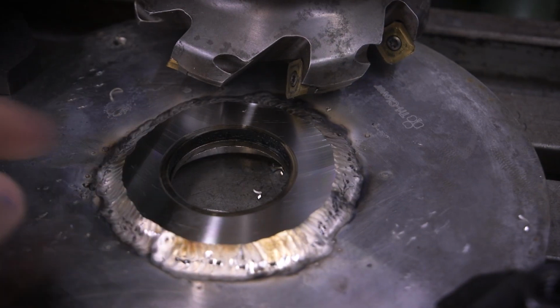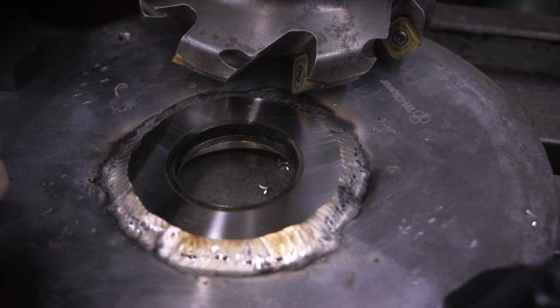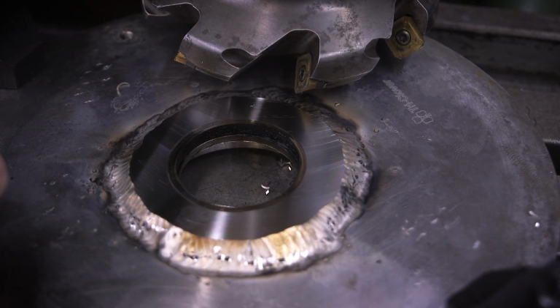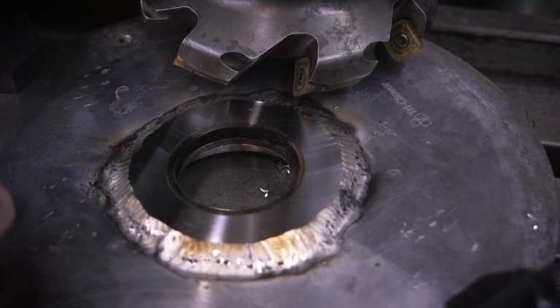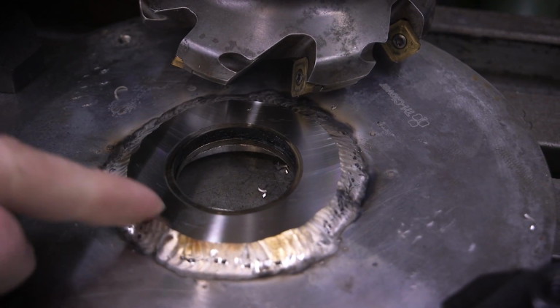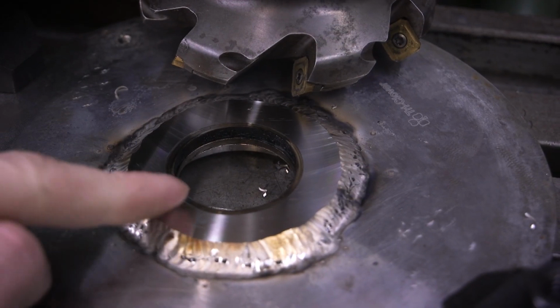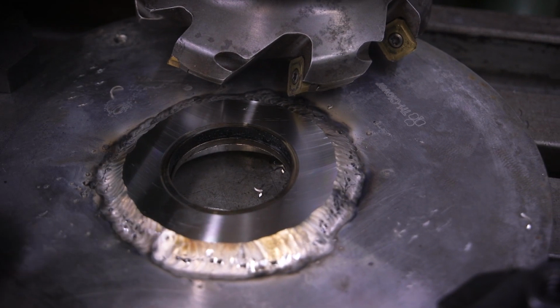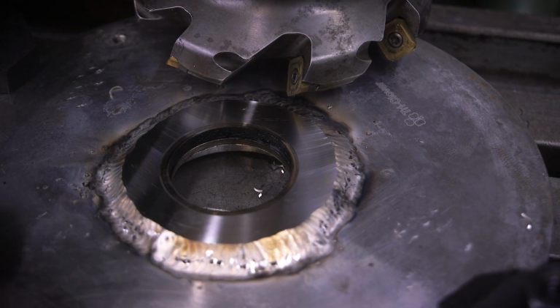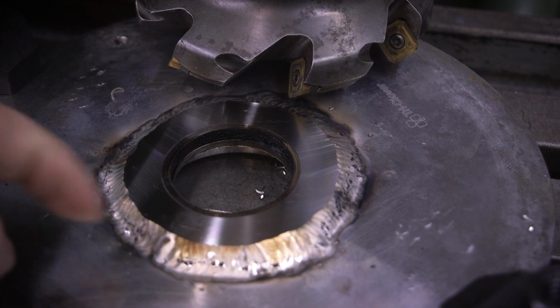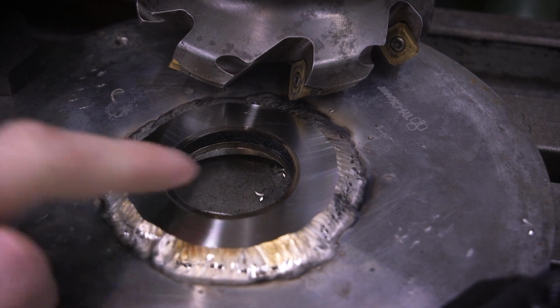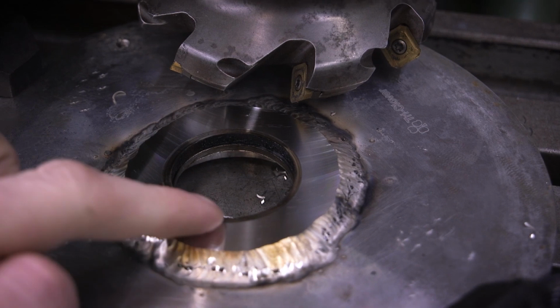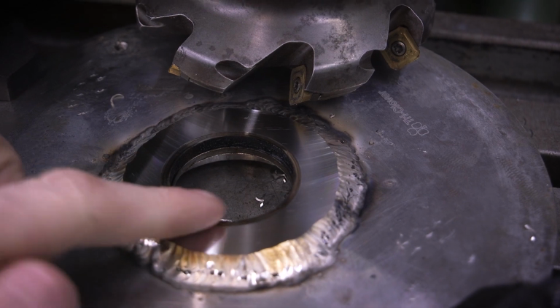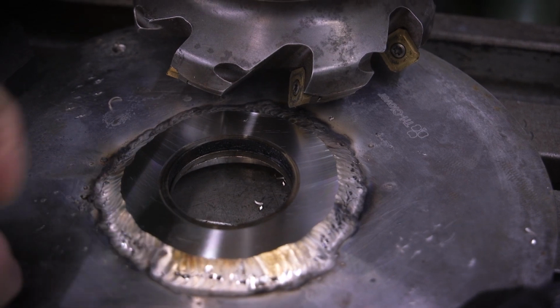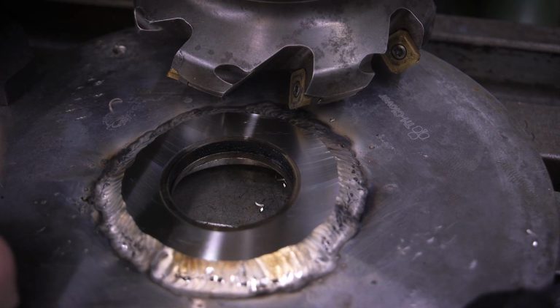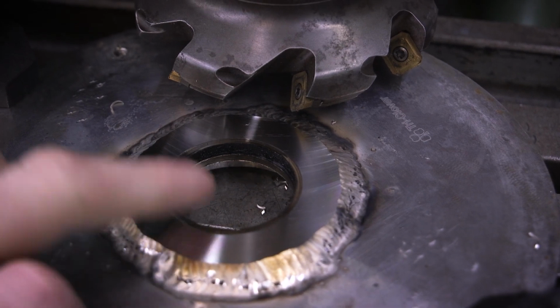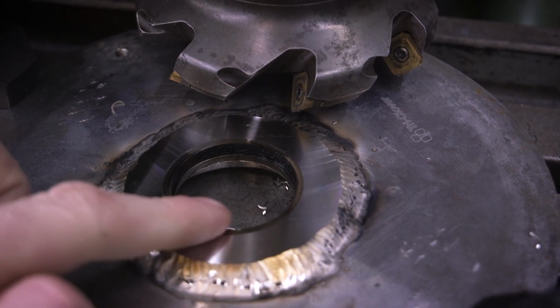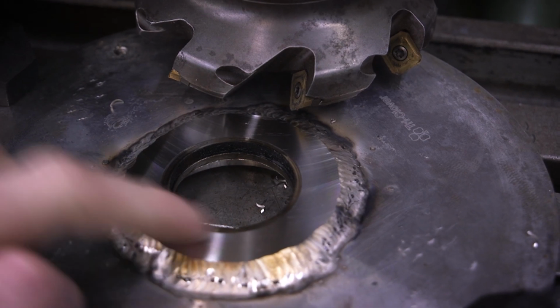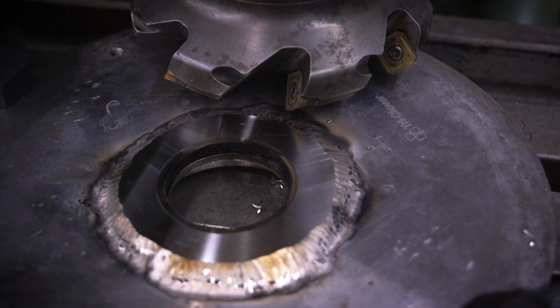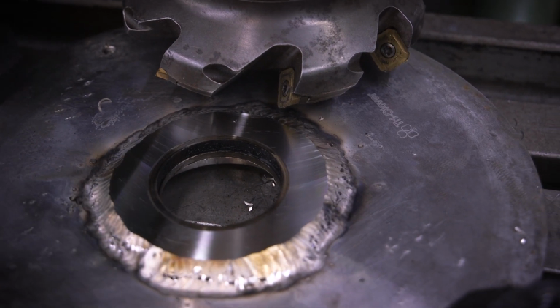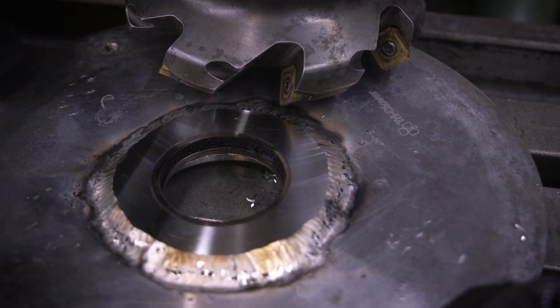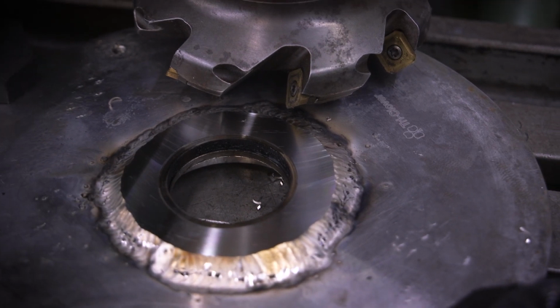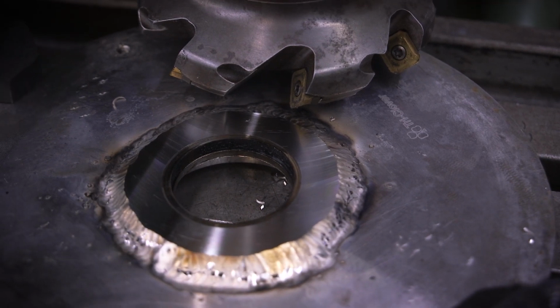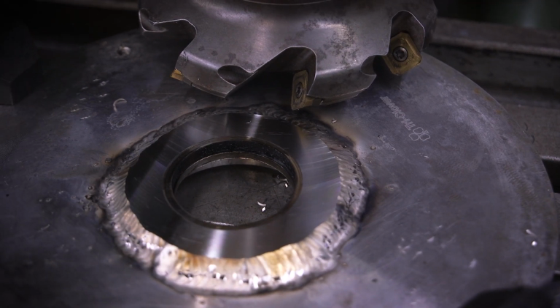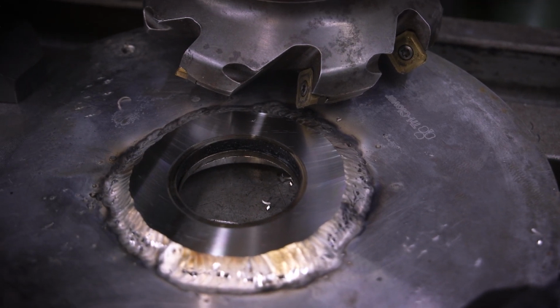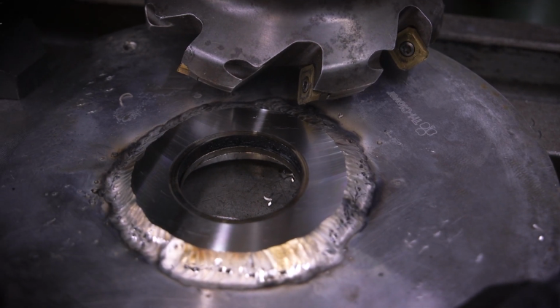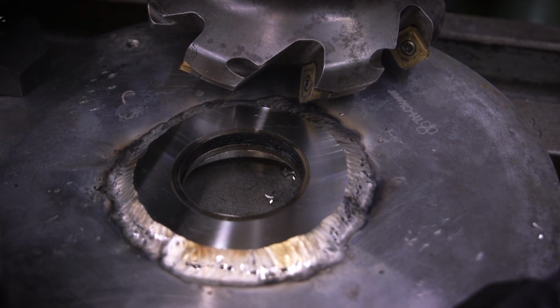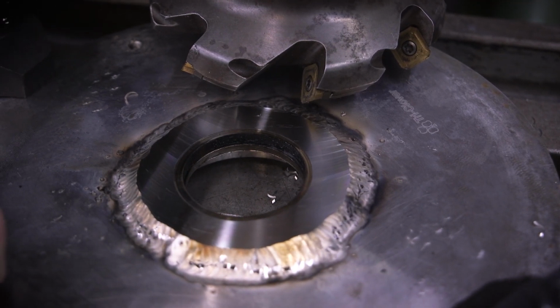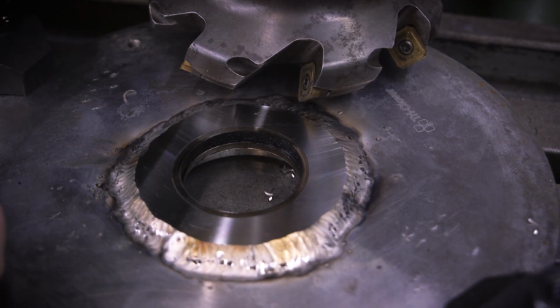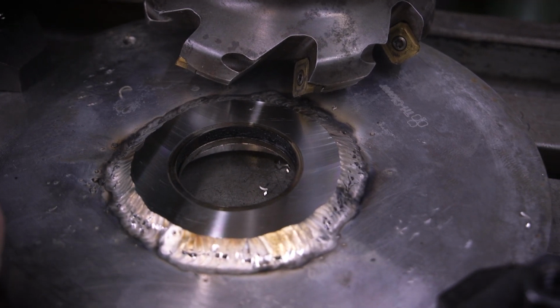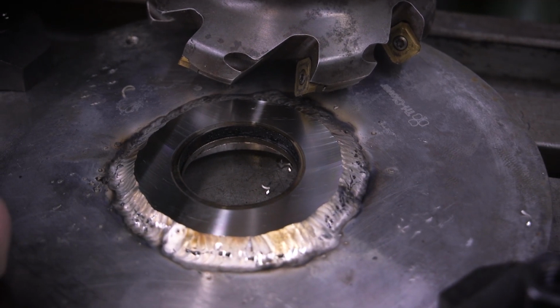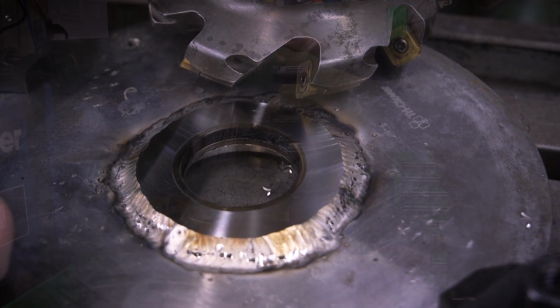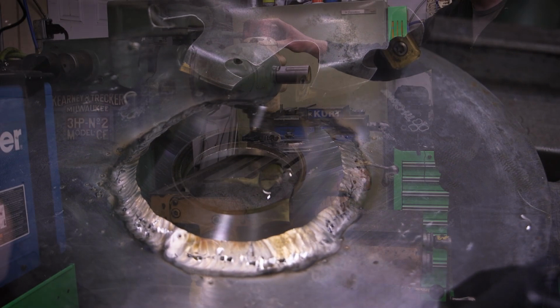As you can see there, we've got a gorgeous surface finish, but we still have a little bit of a chamfer left there, so I'm going to go ahead and take another pass.